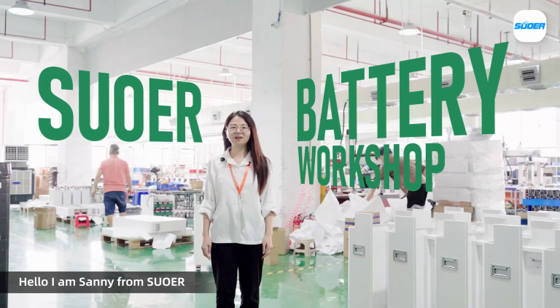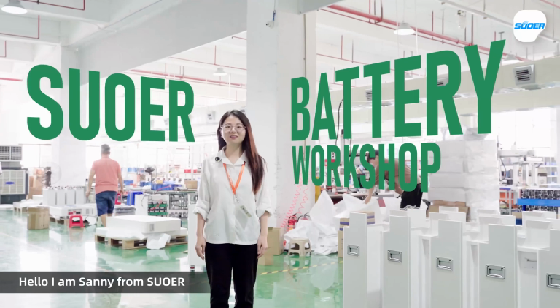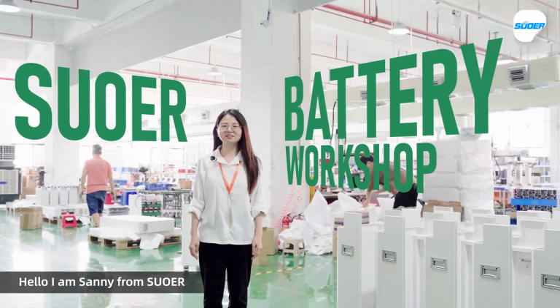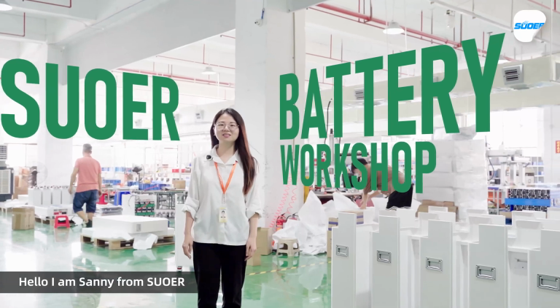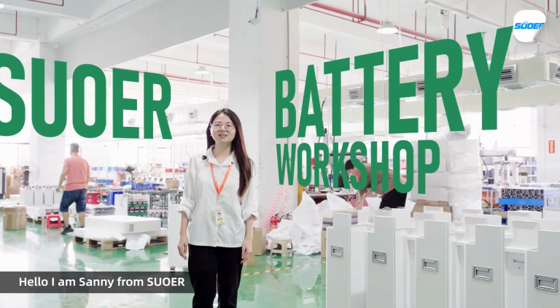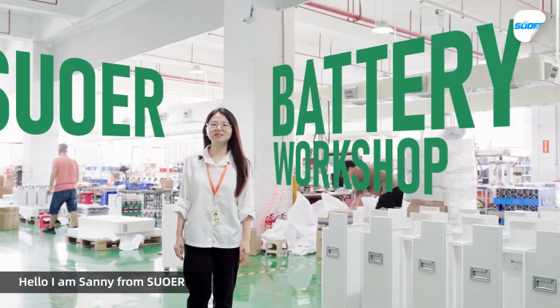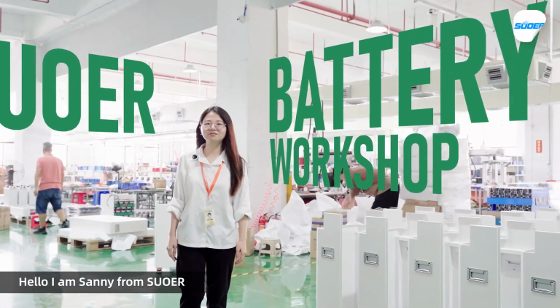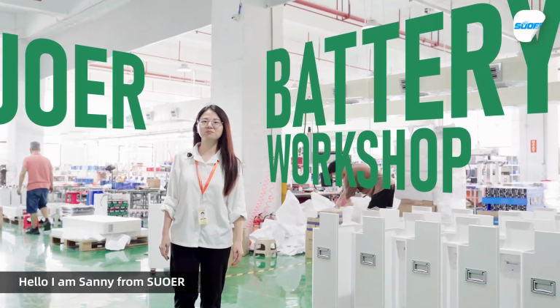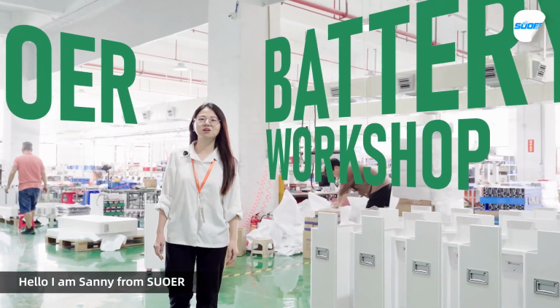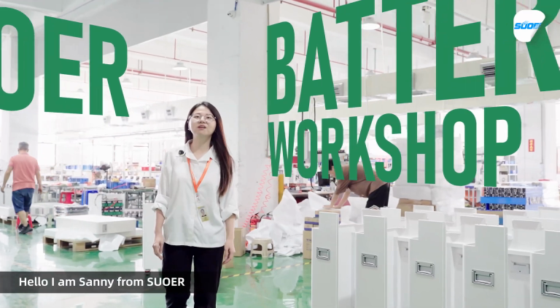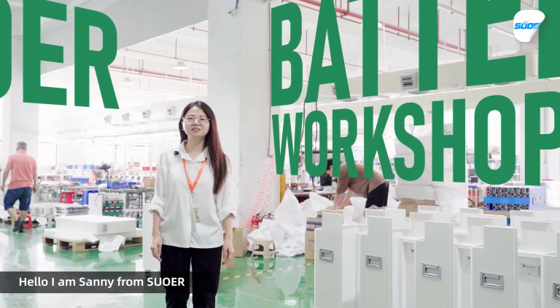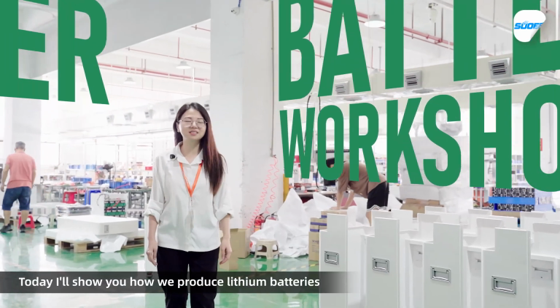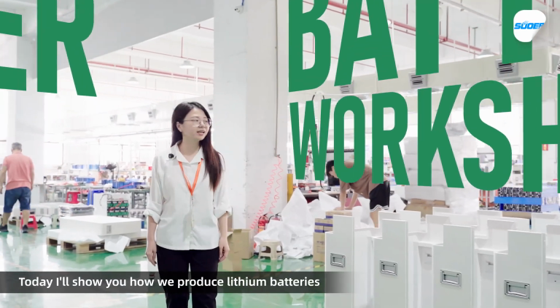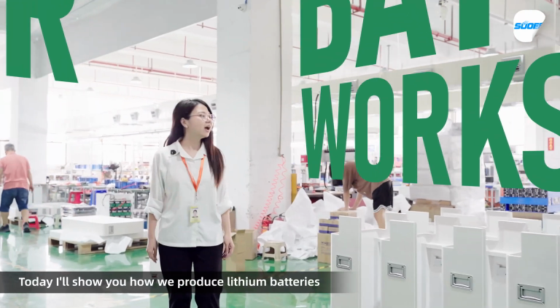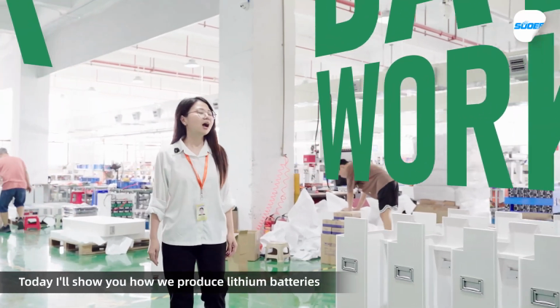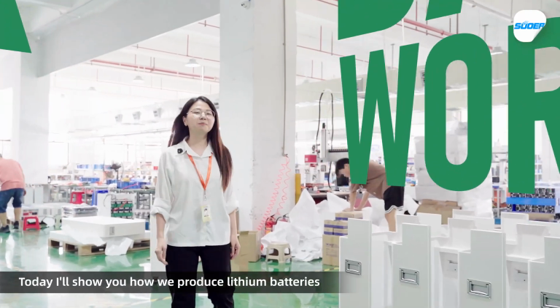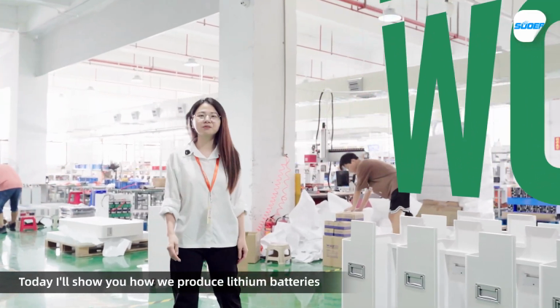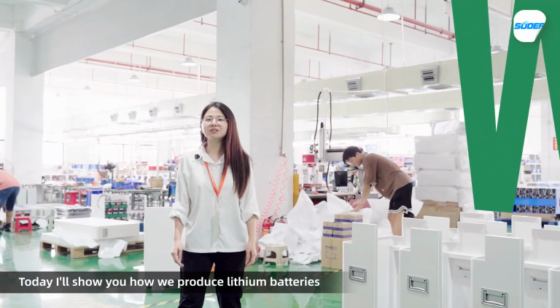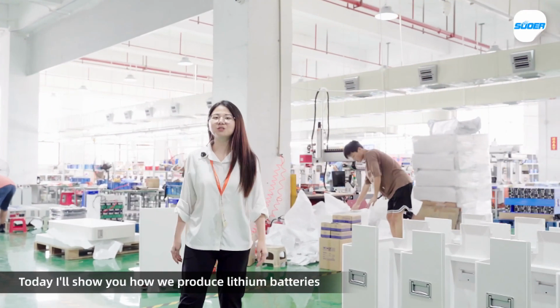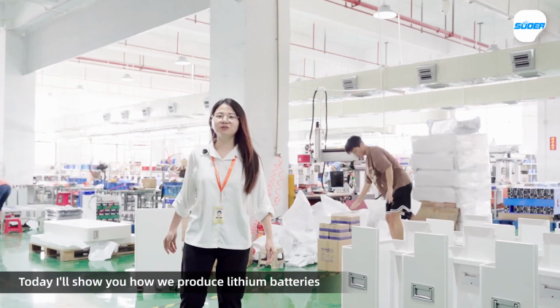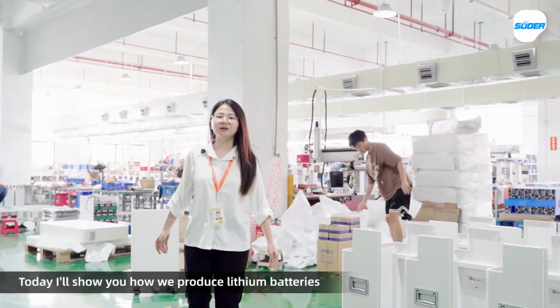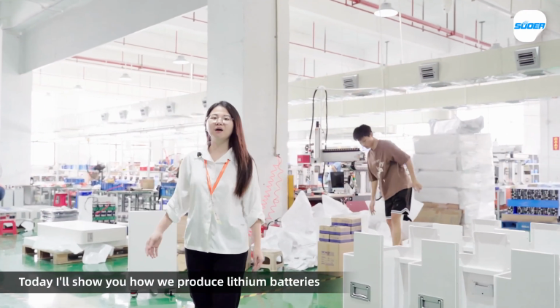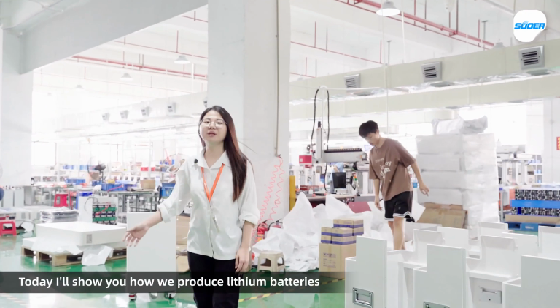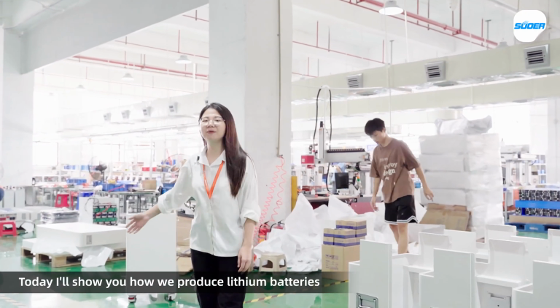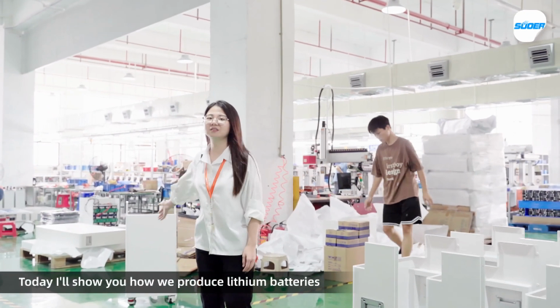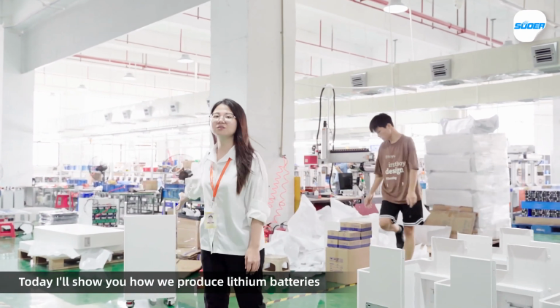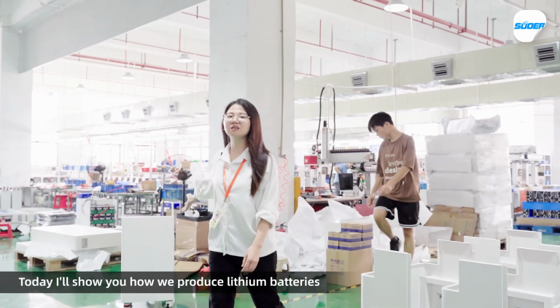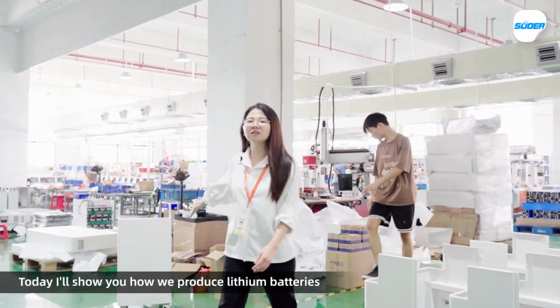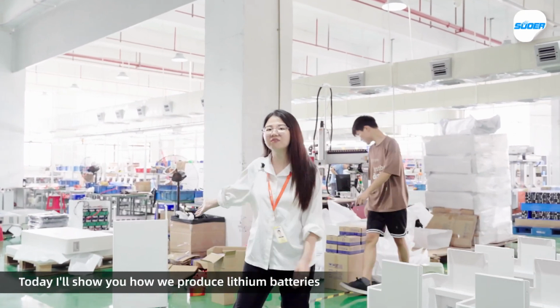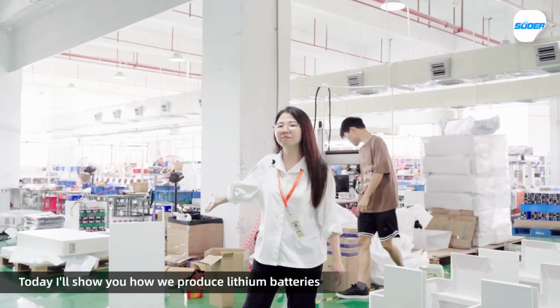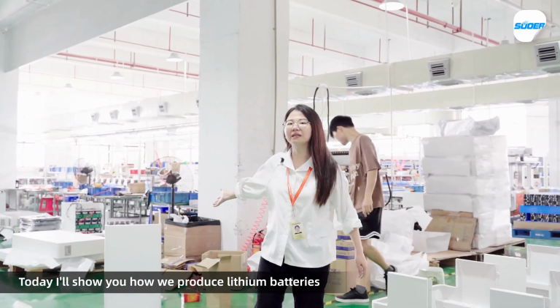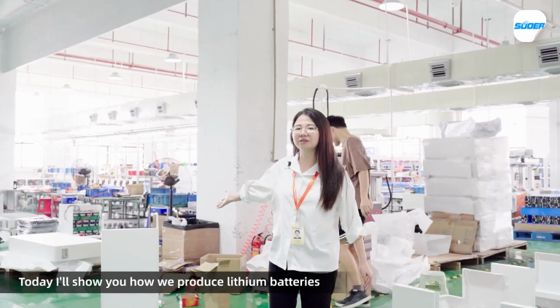Hello, this is Sandy from Sora. Today I'm going to show you how we produce the lithium battery.